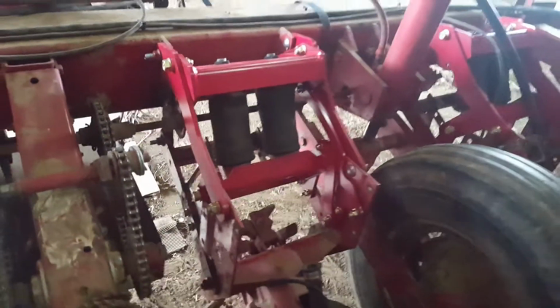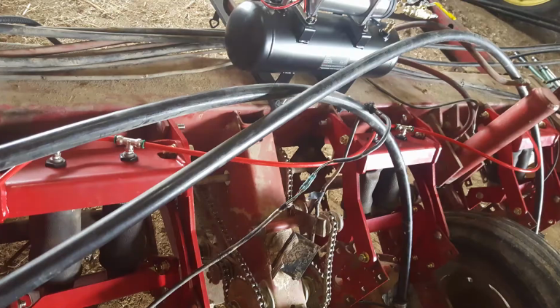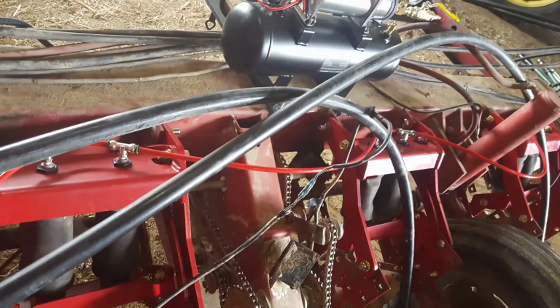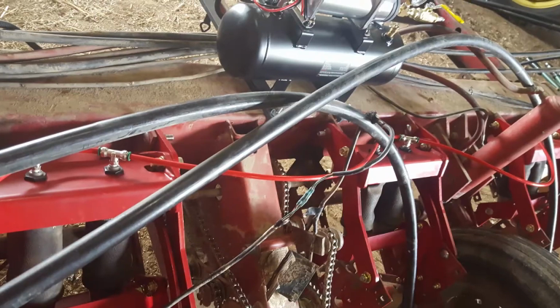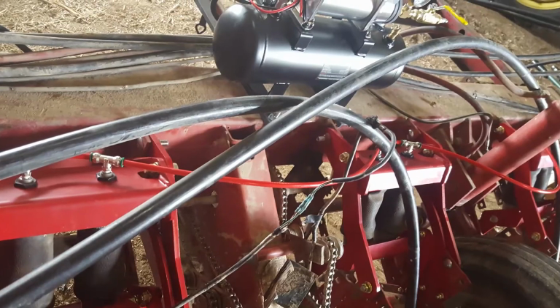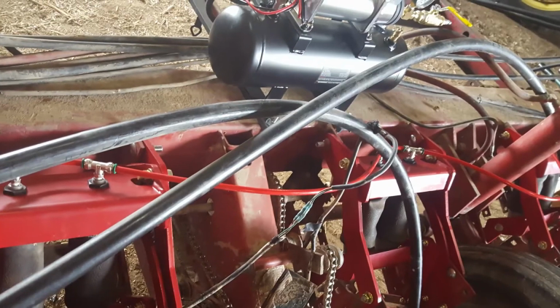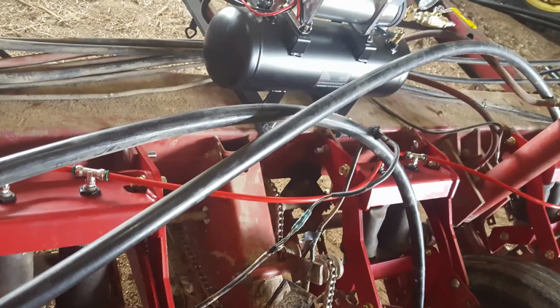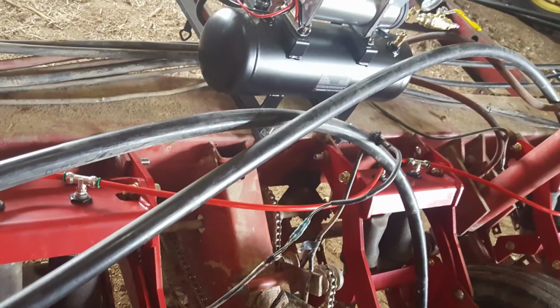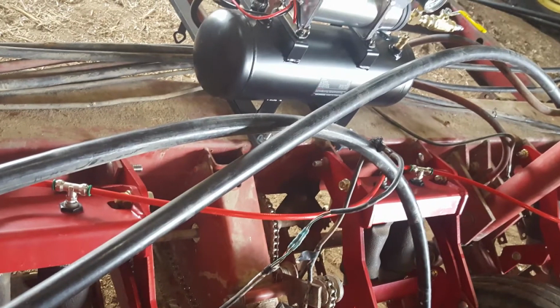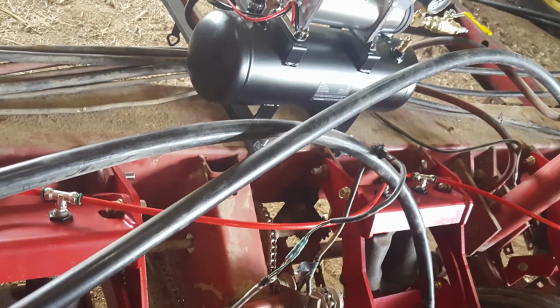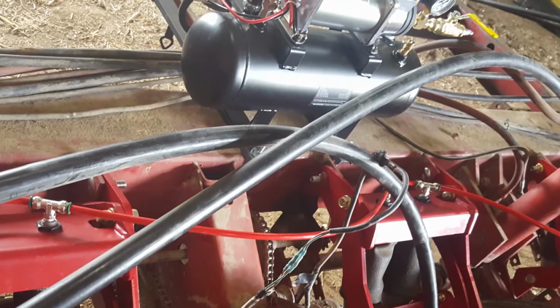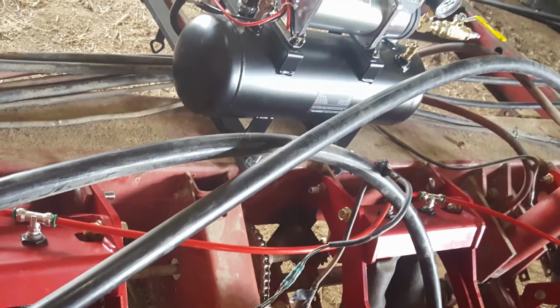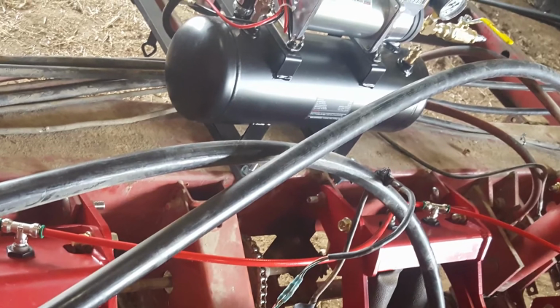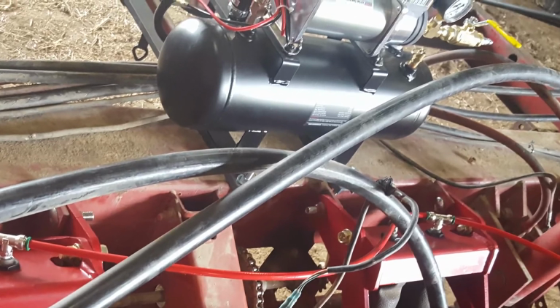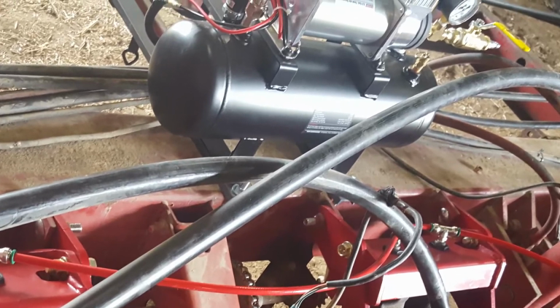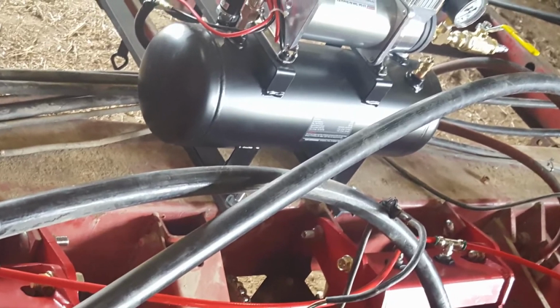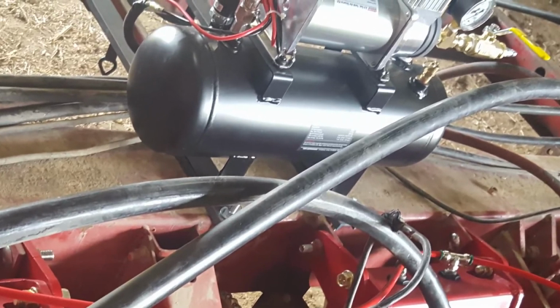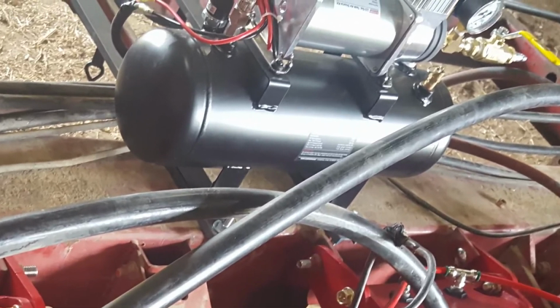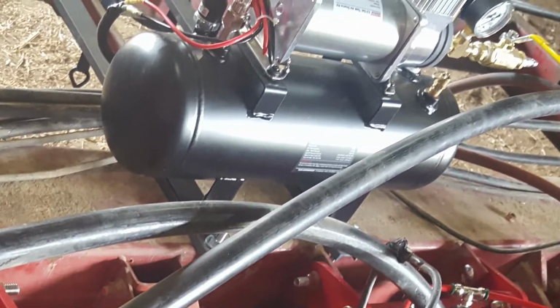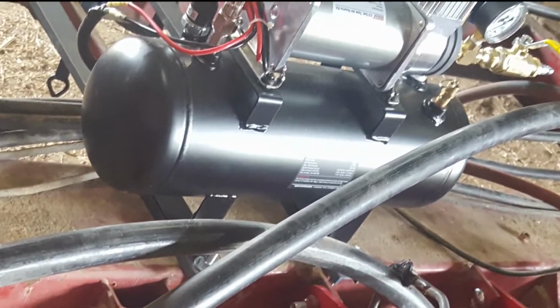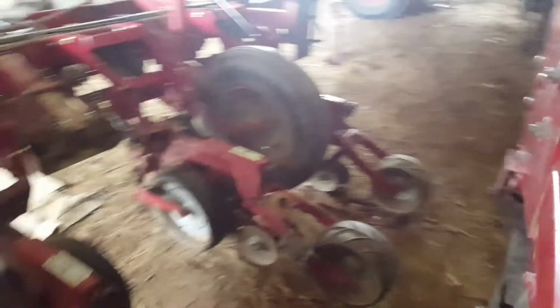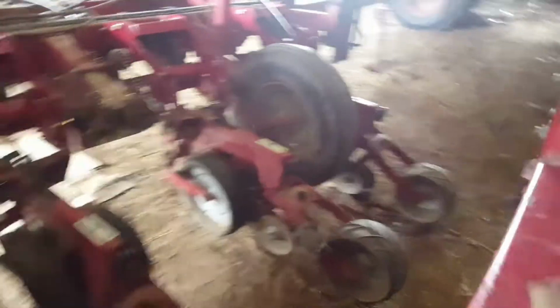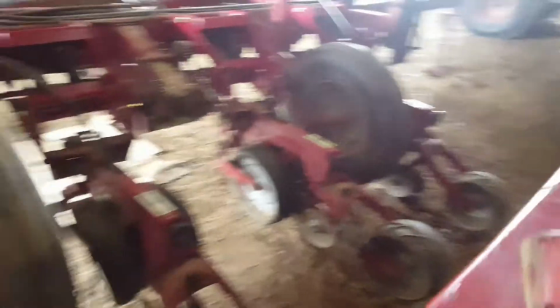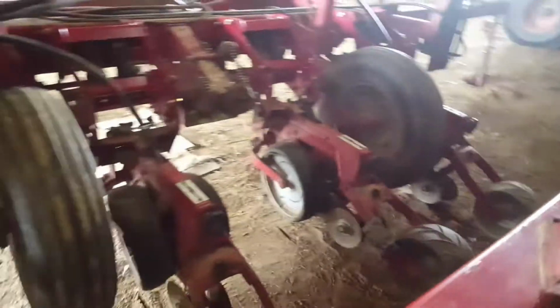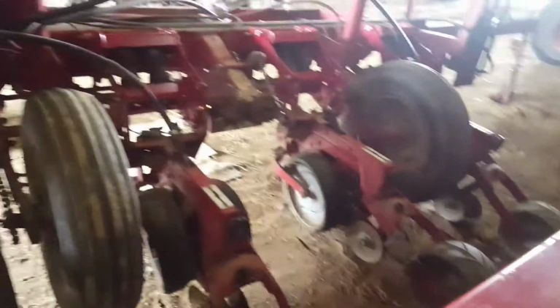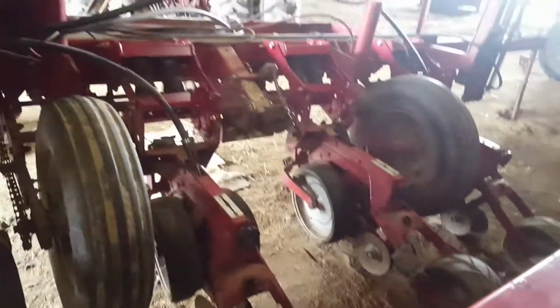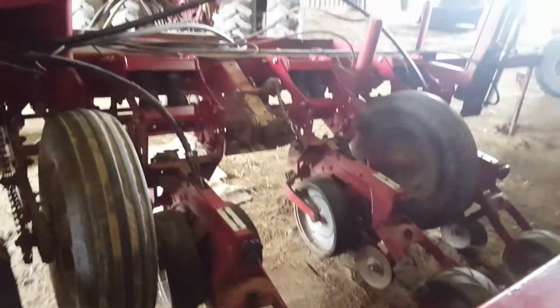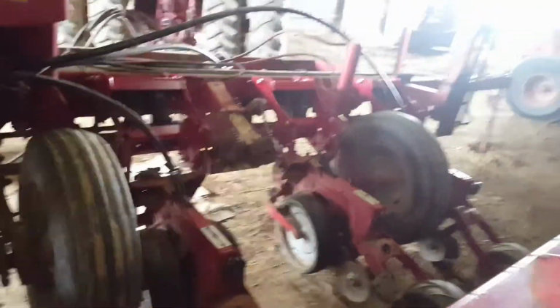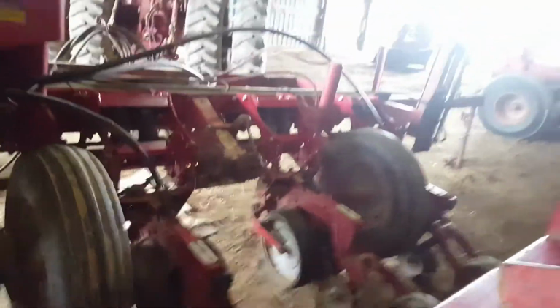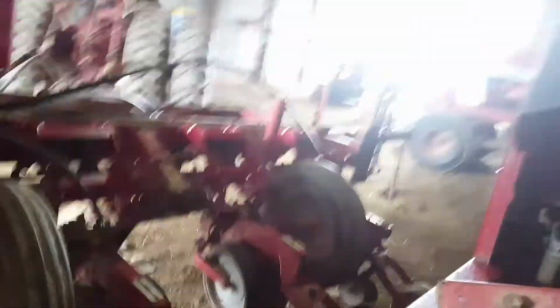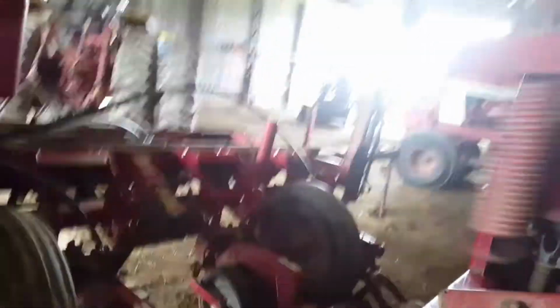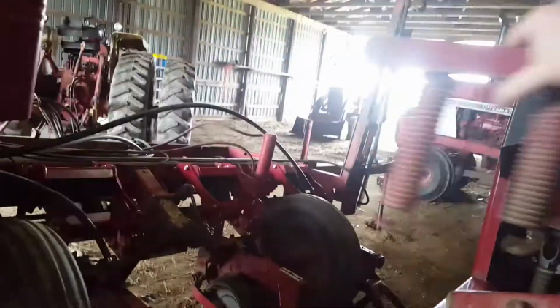Still got to get the air compressor mounted. Here's an example of what we took off.